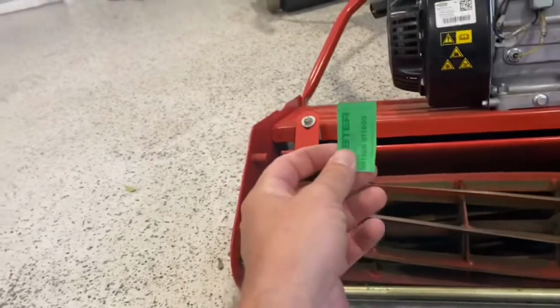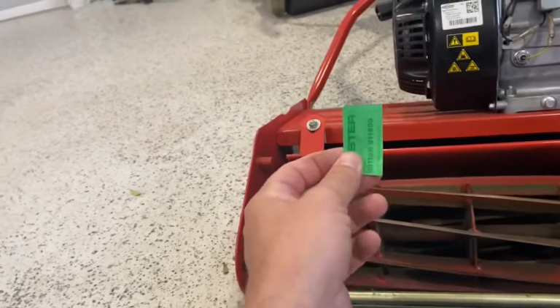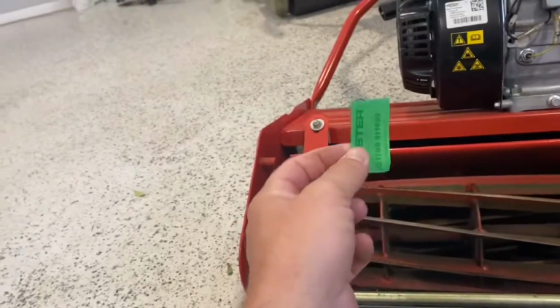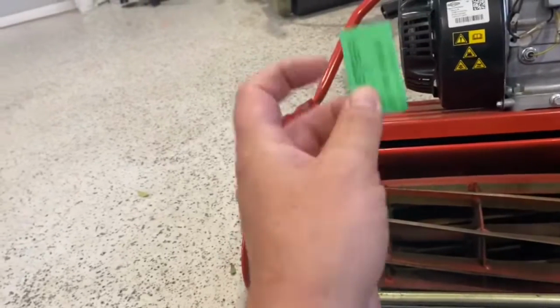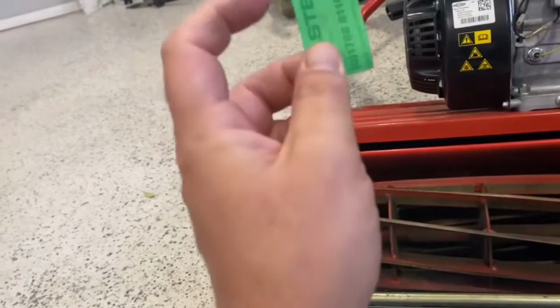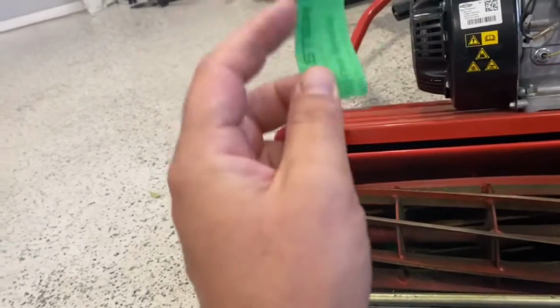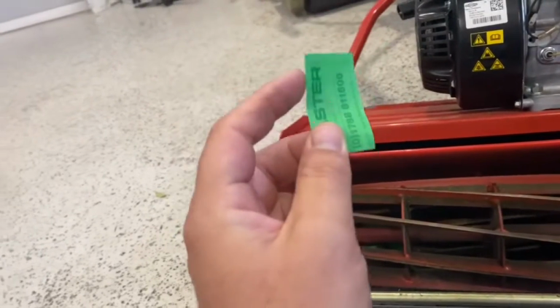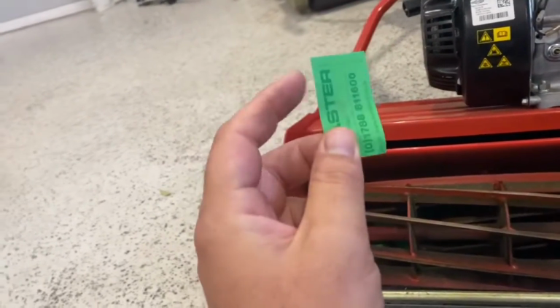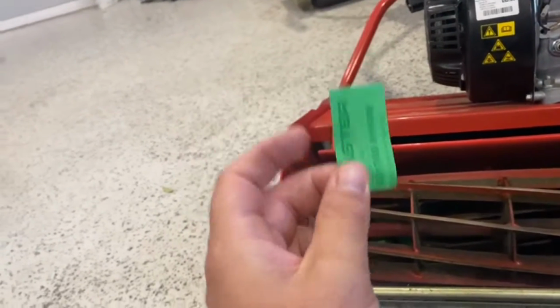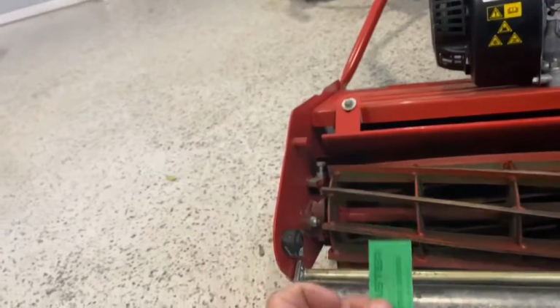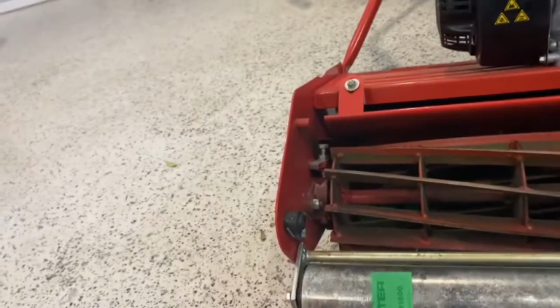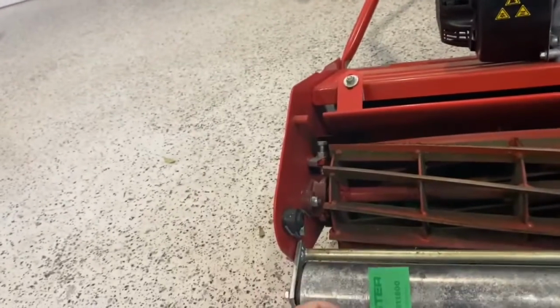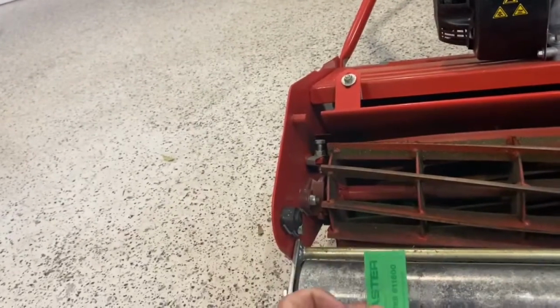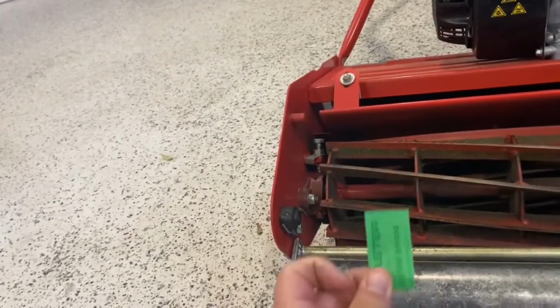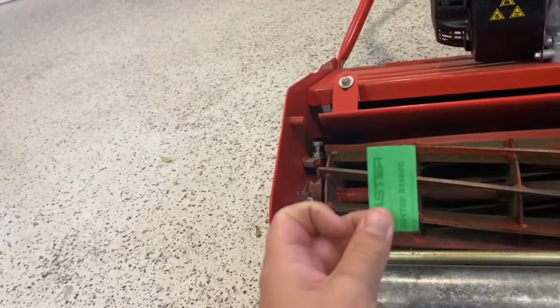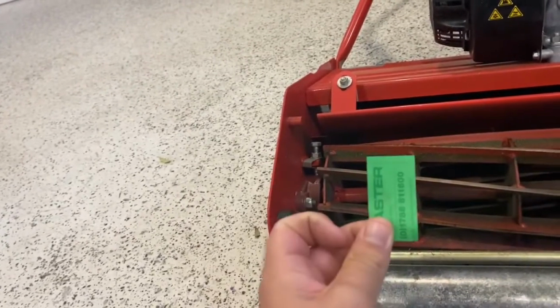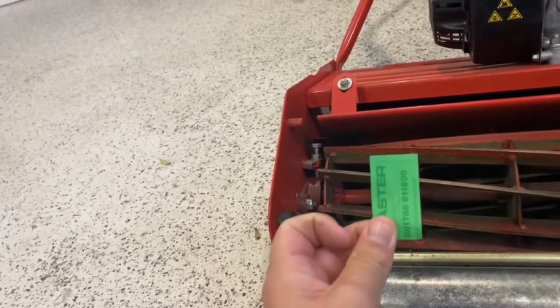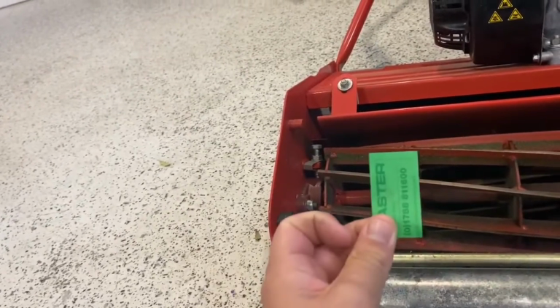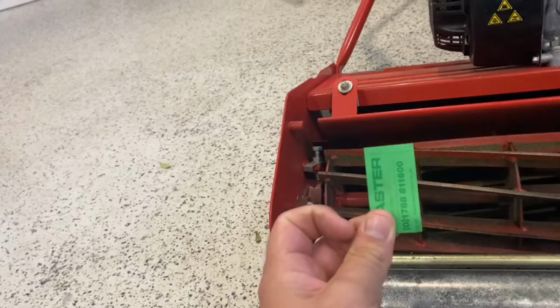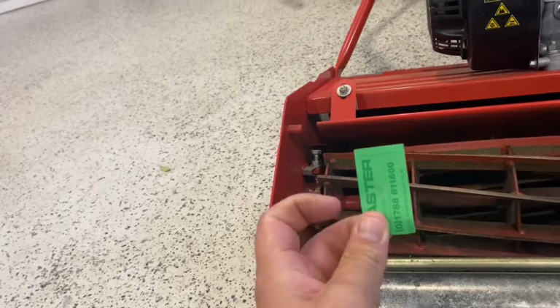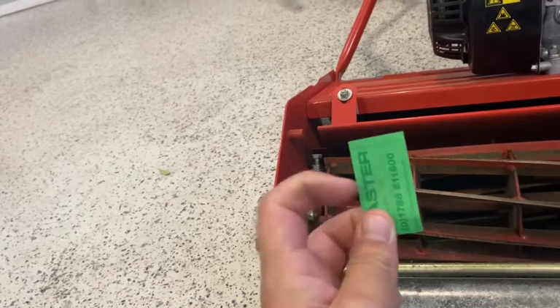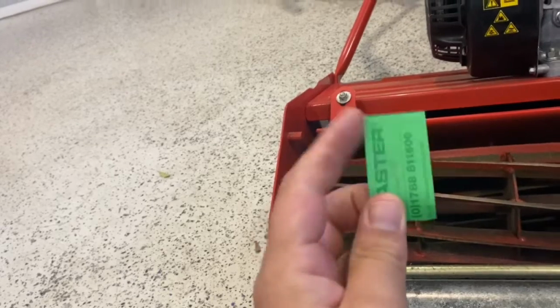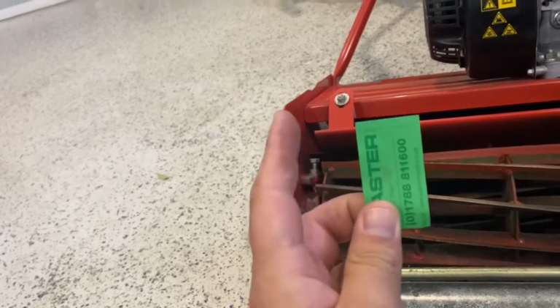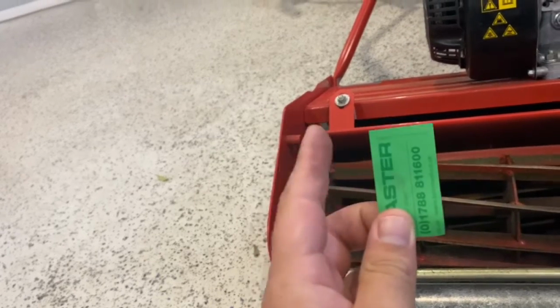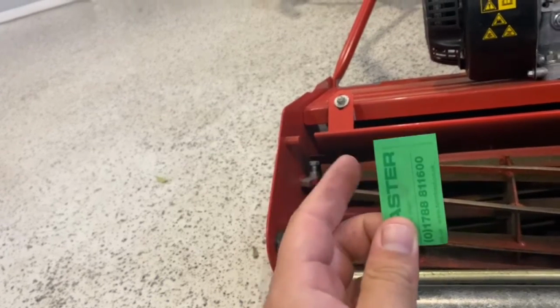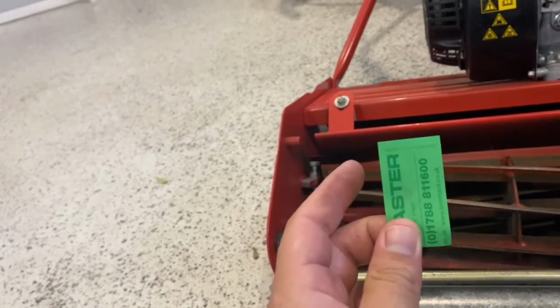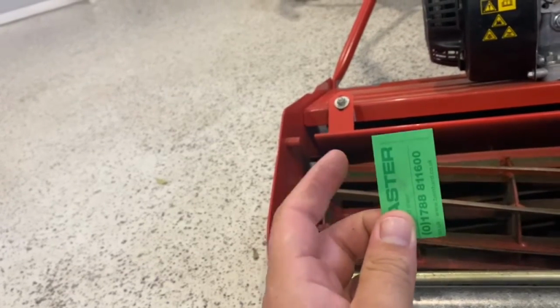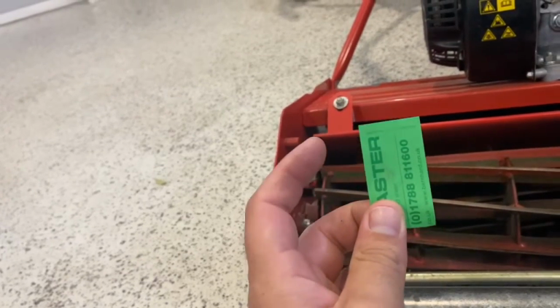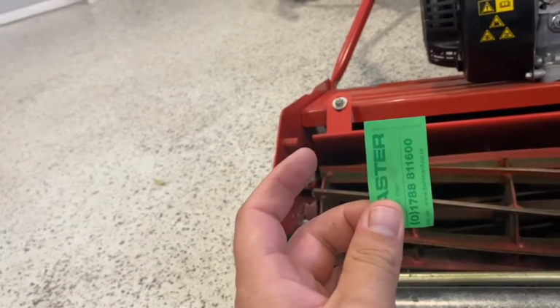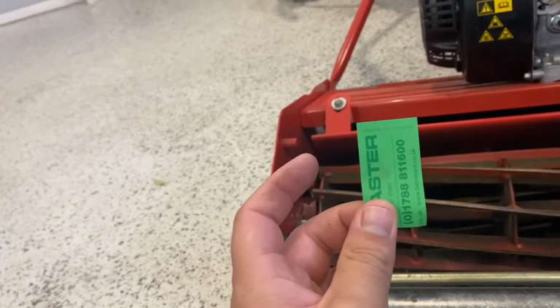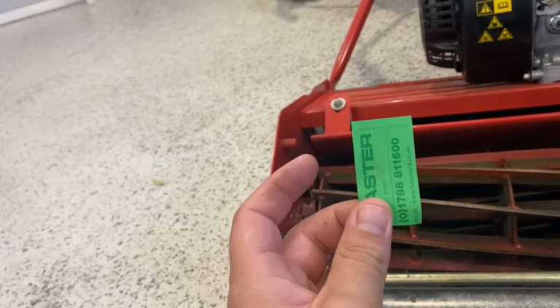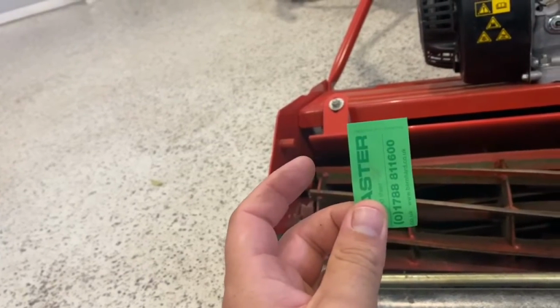Step one: get a piece of paper, check your reel to bed knife adjustment, and ensure that you need to actually adjust it.